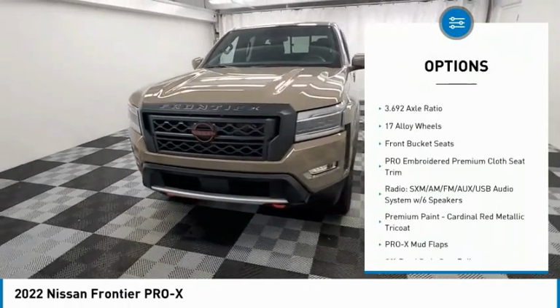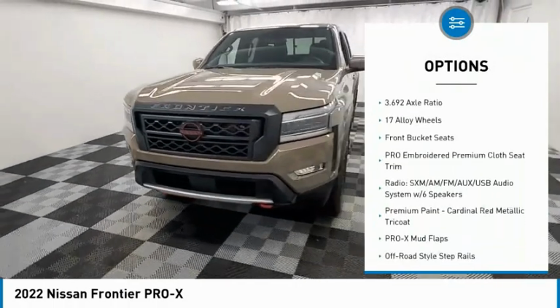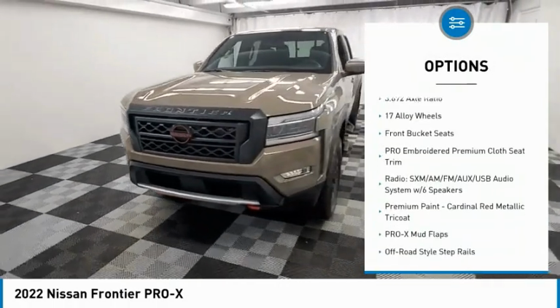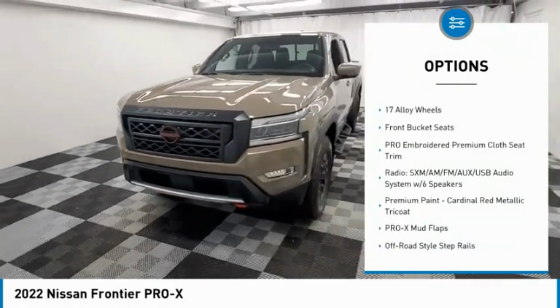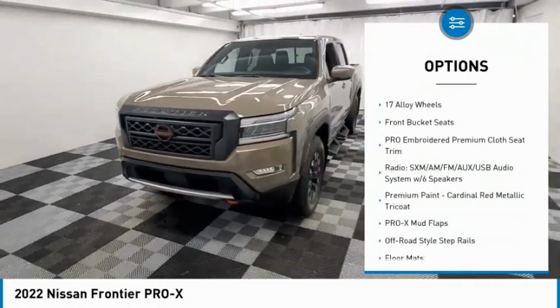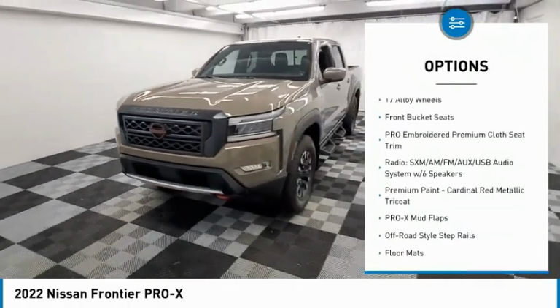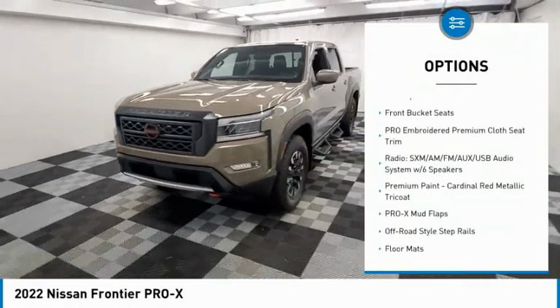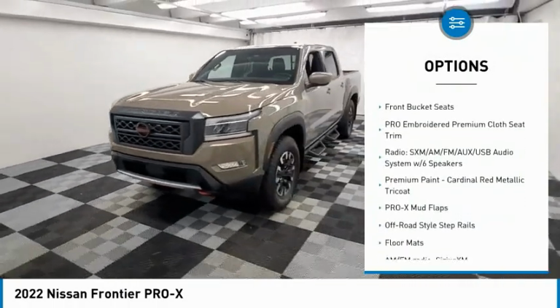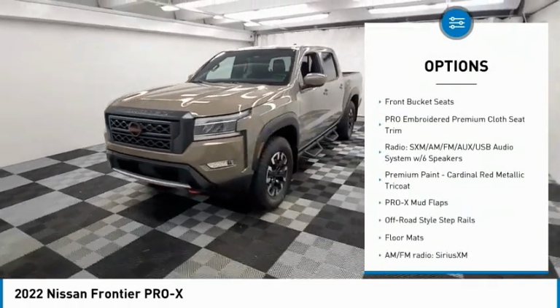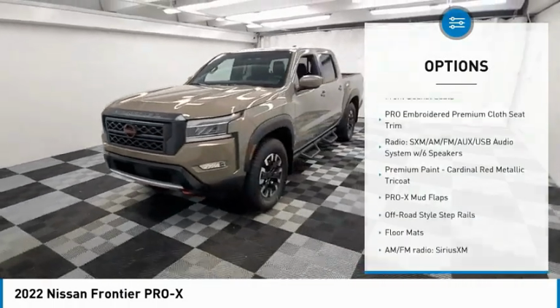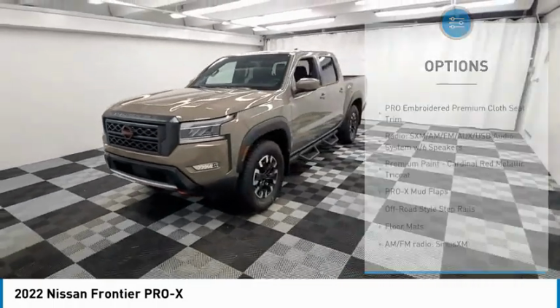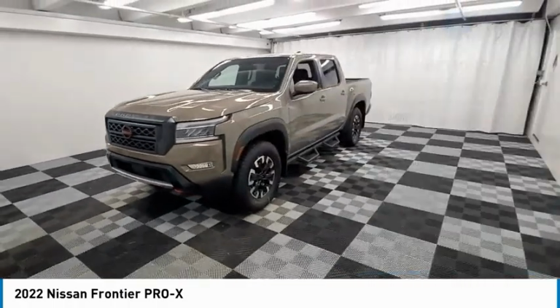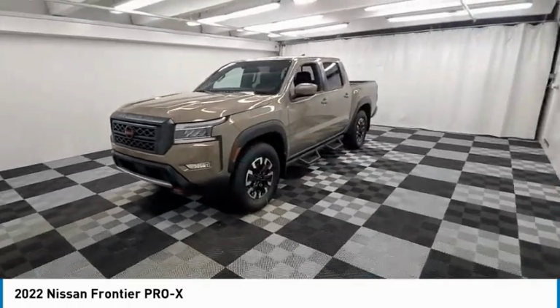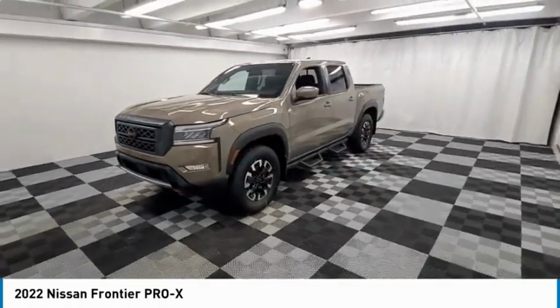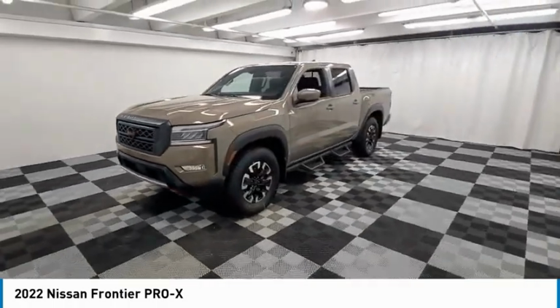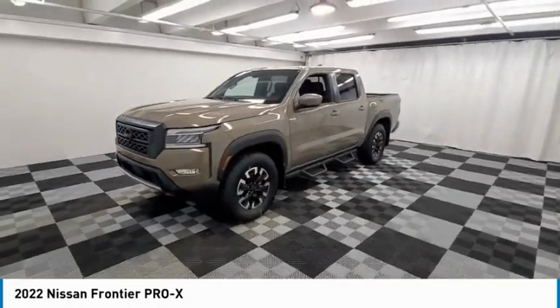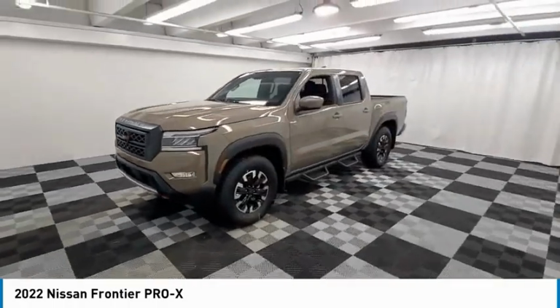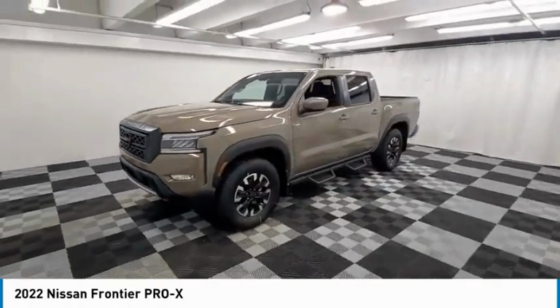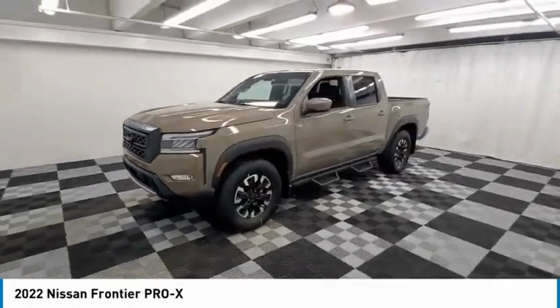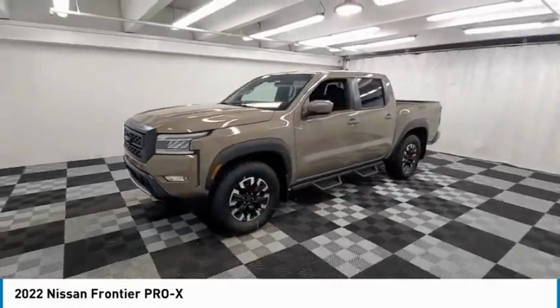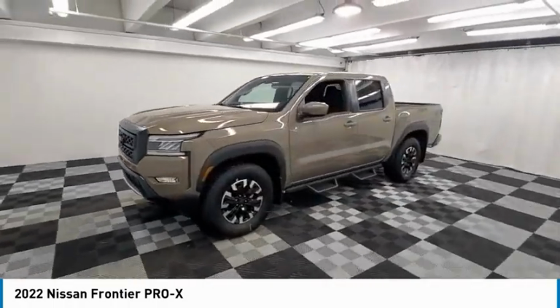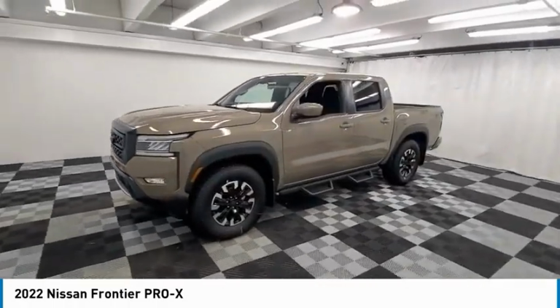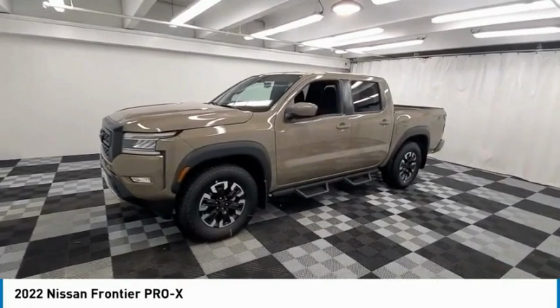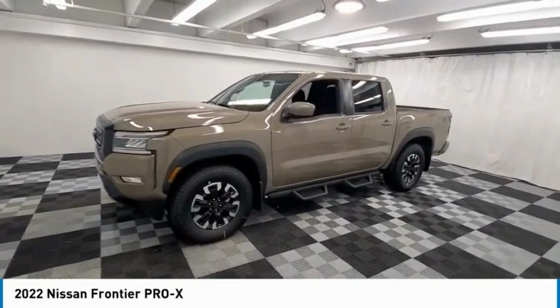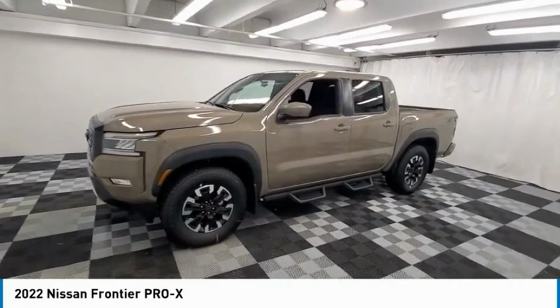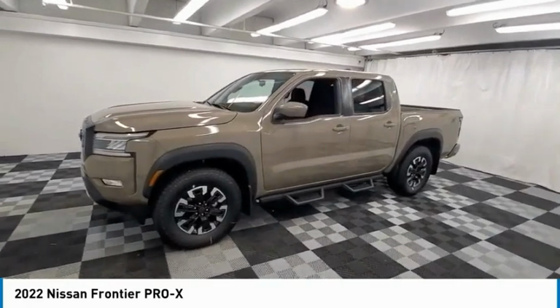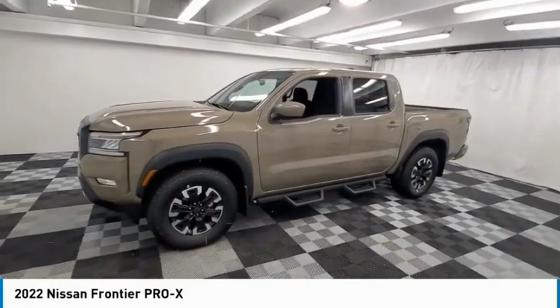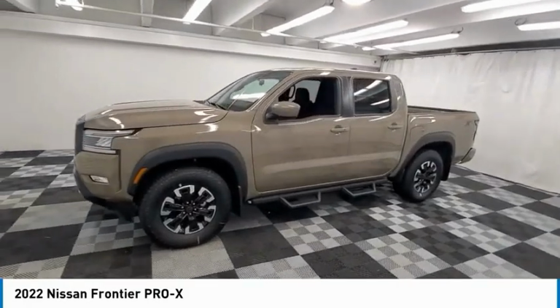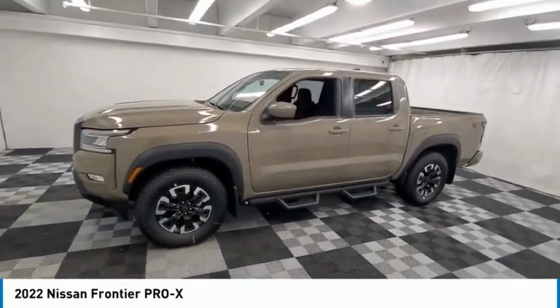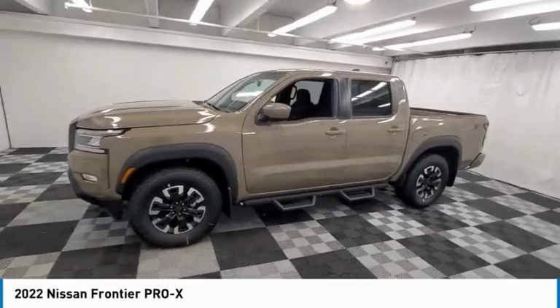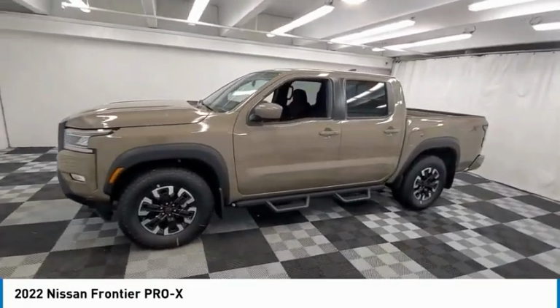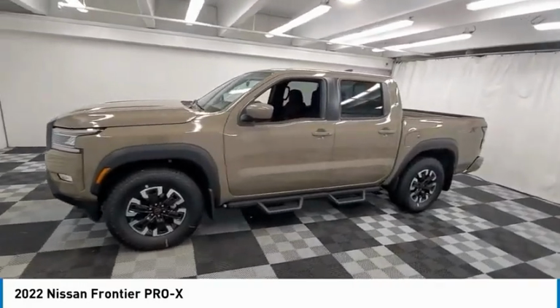Rear step bumper, fog lights, 4-wheel disc brakes, front wheel independent suspension, and speed control.